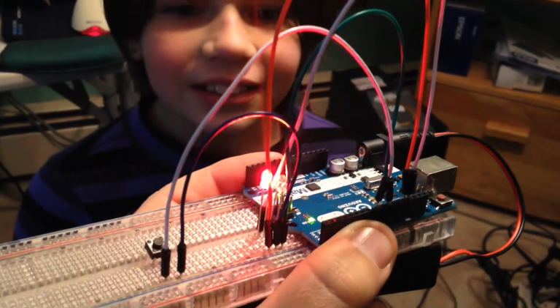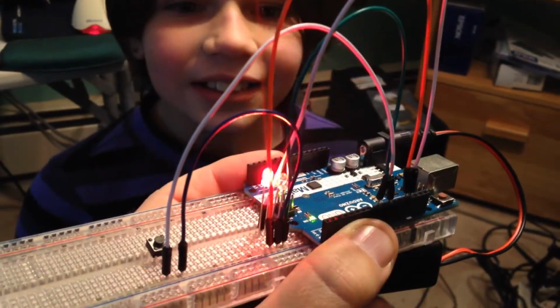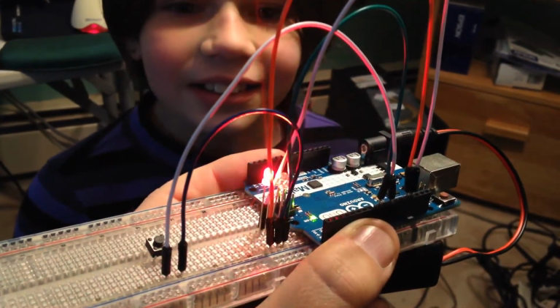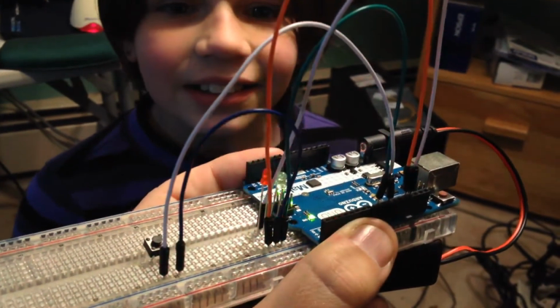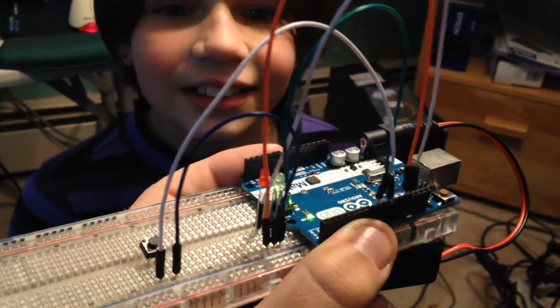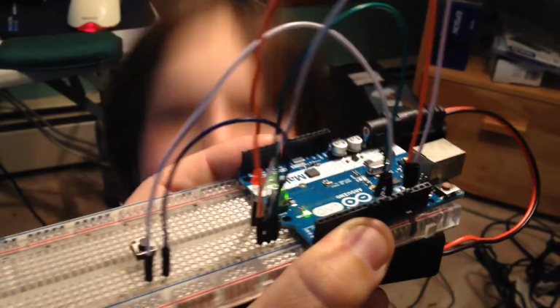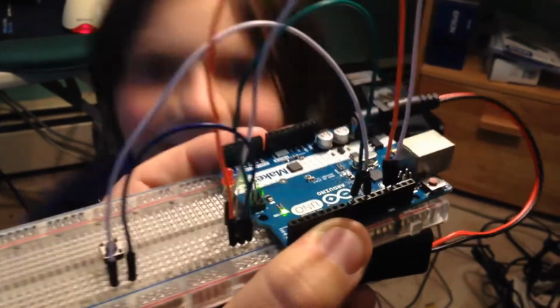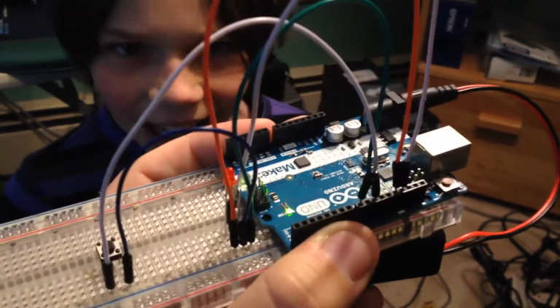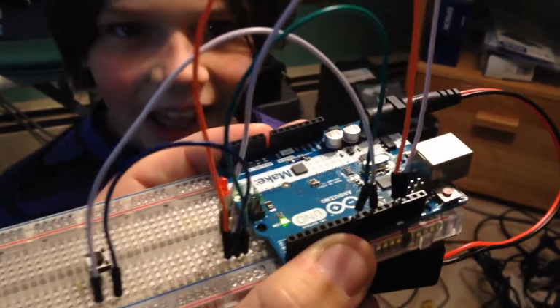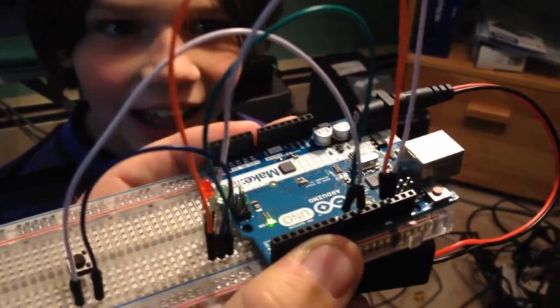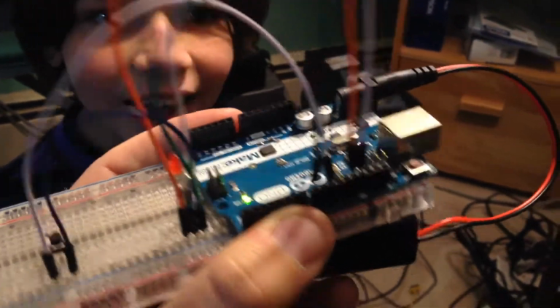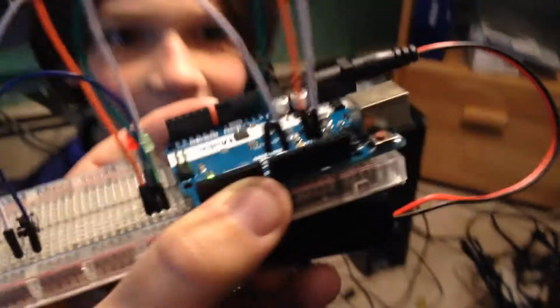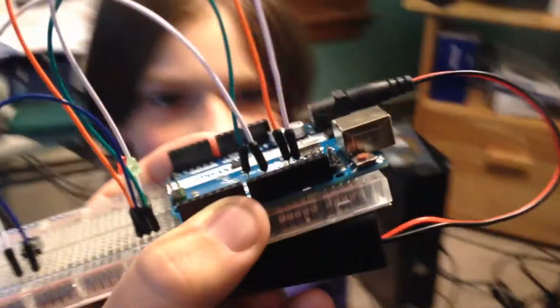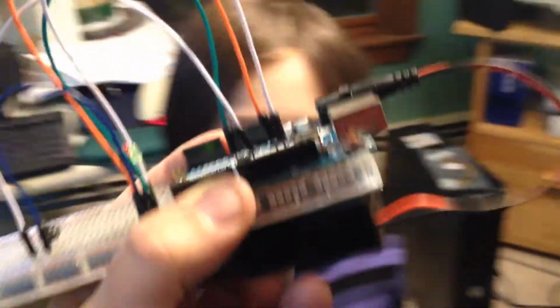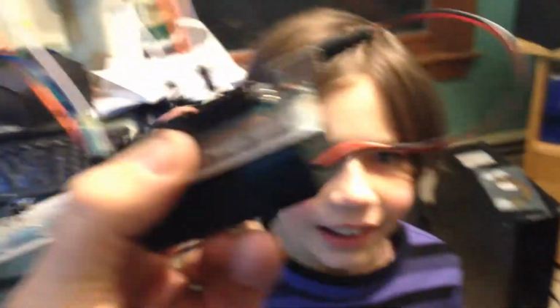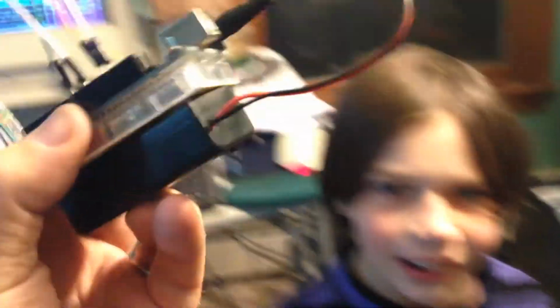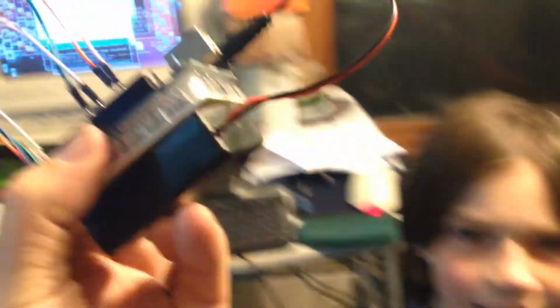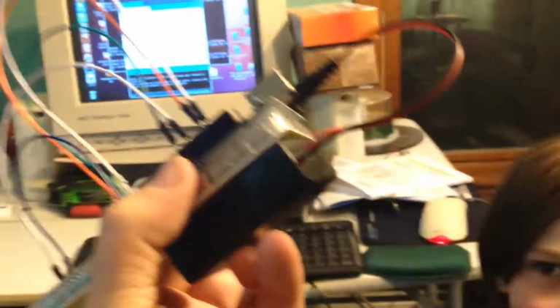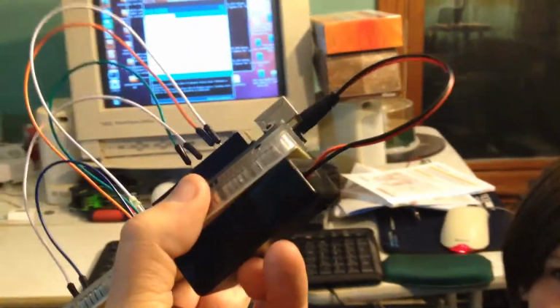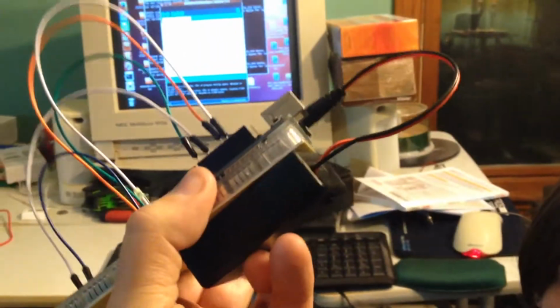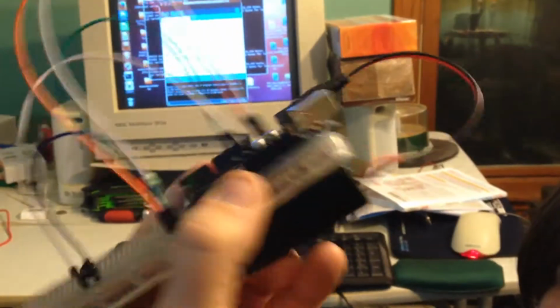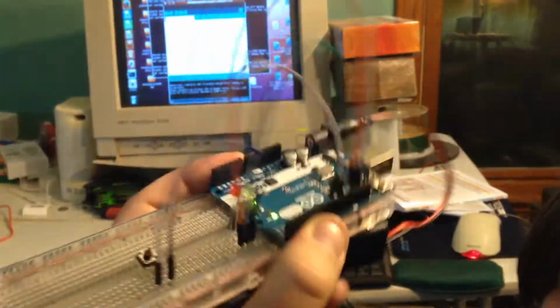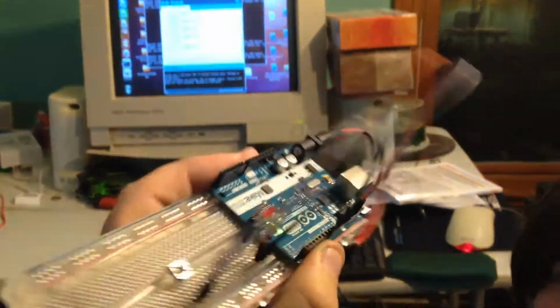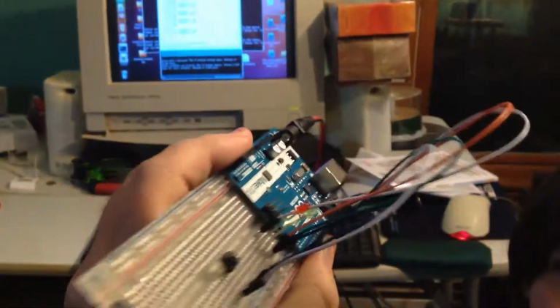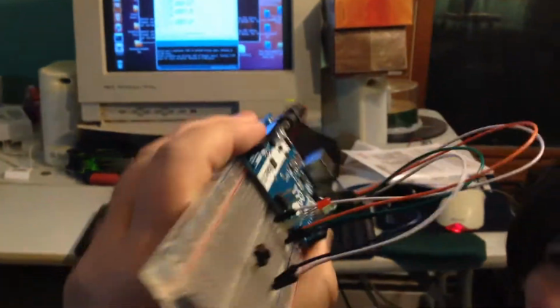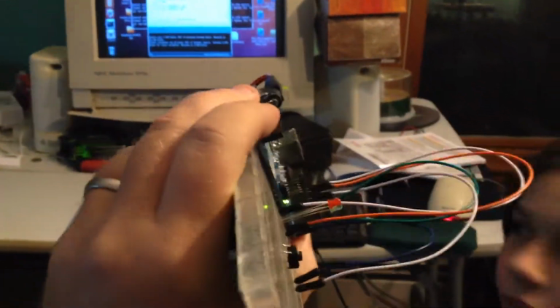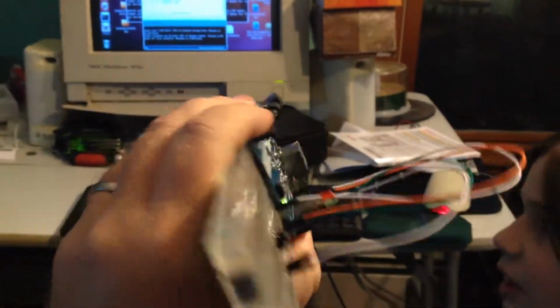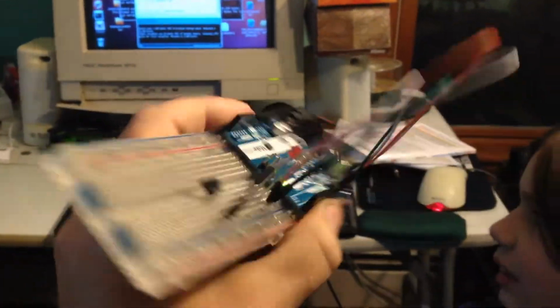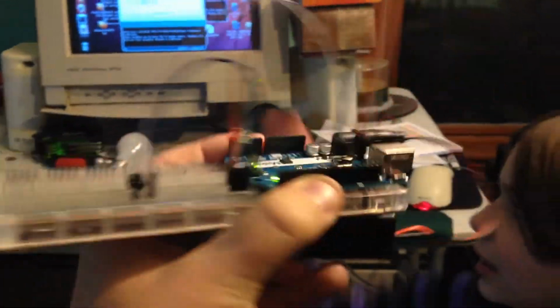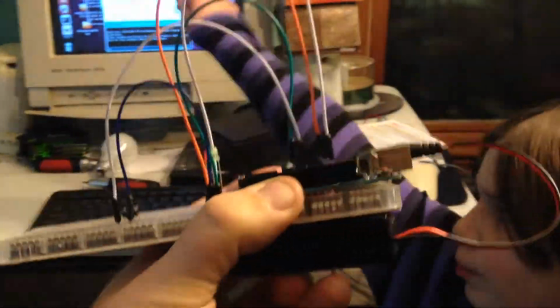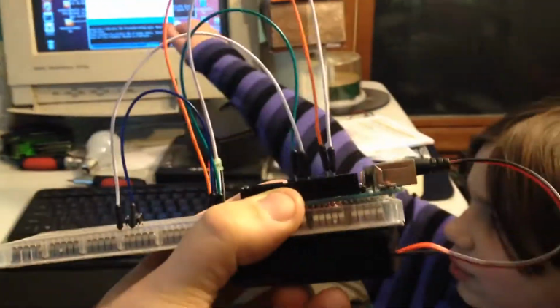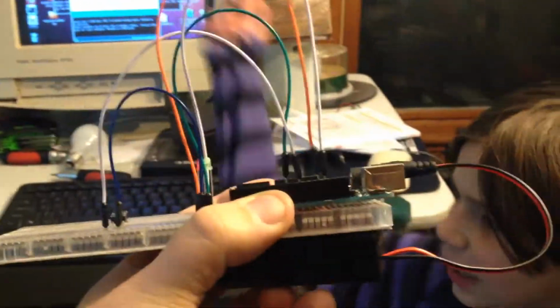Nice. Yeah. All self-contained, no computer there. See, the computer's right there.